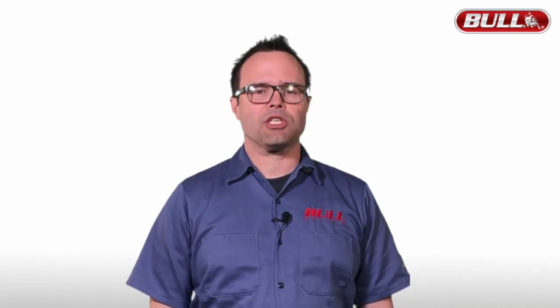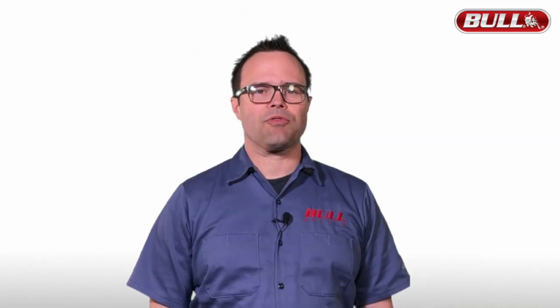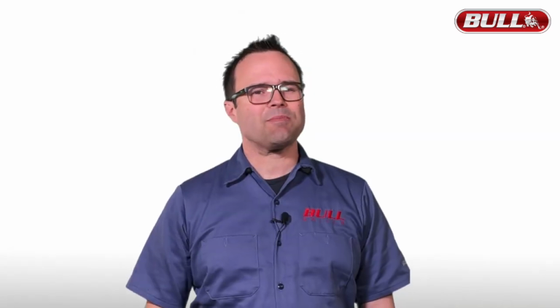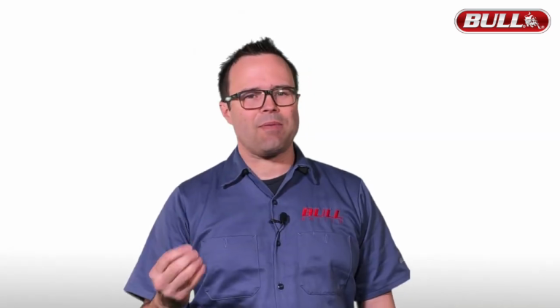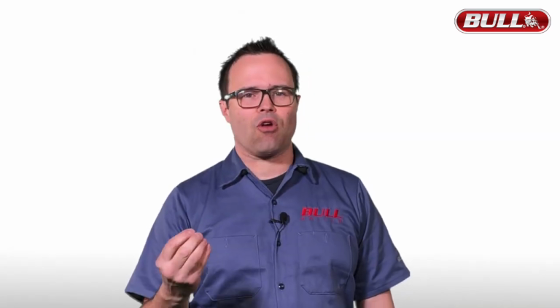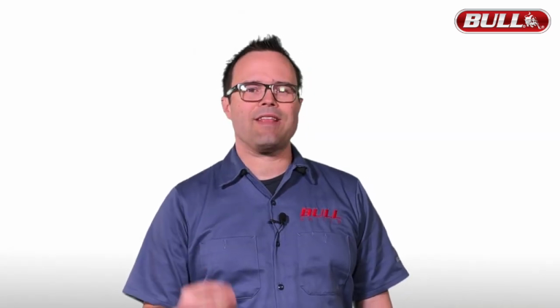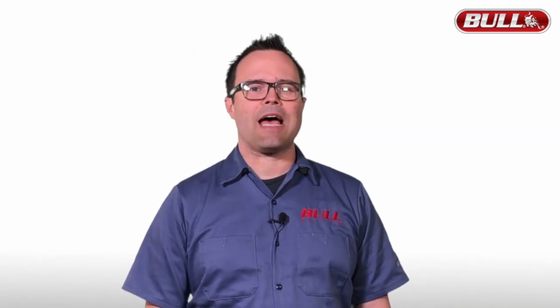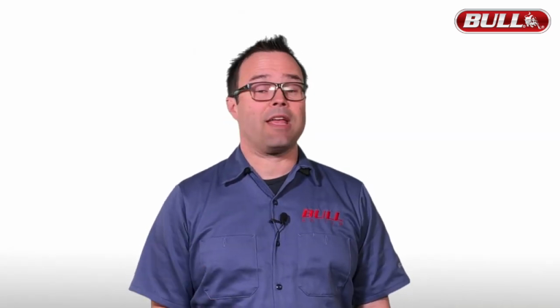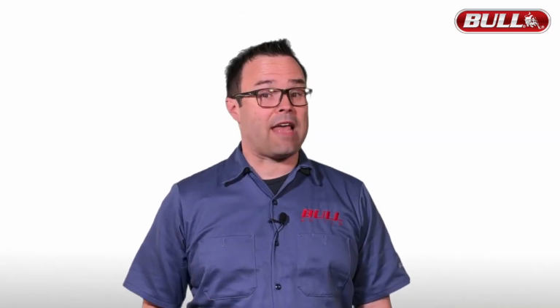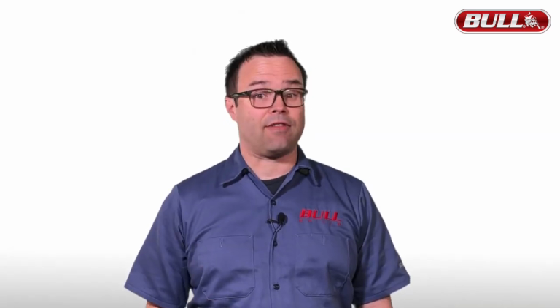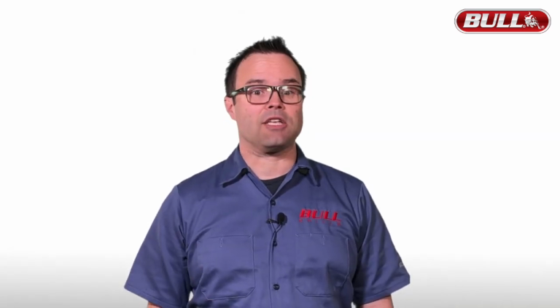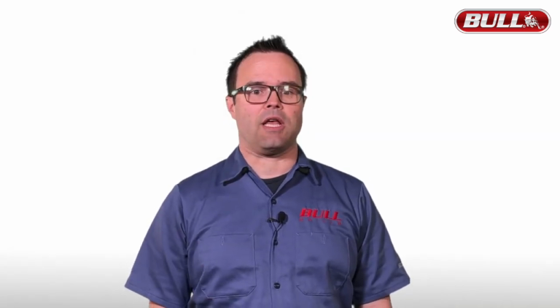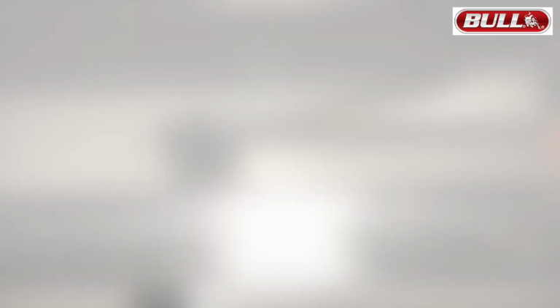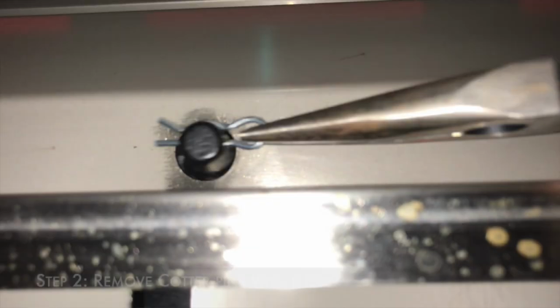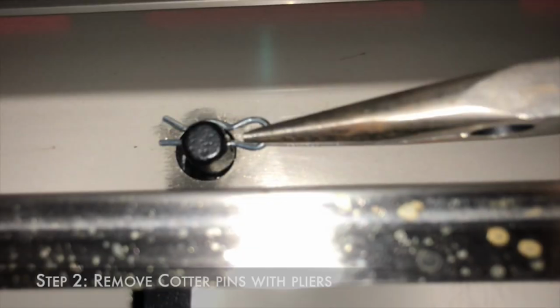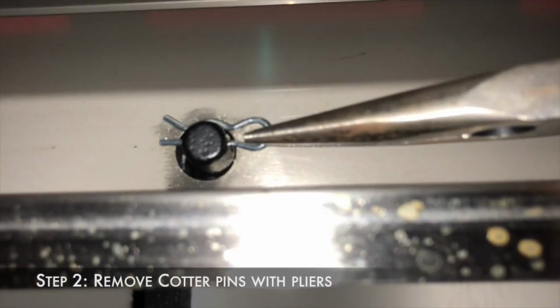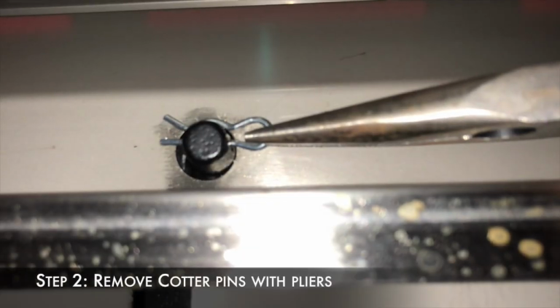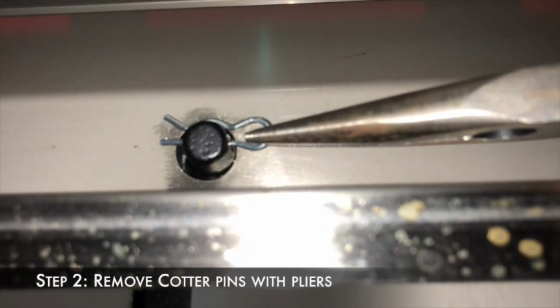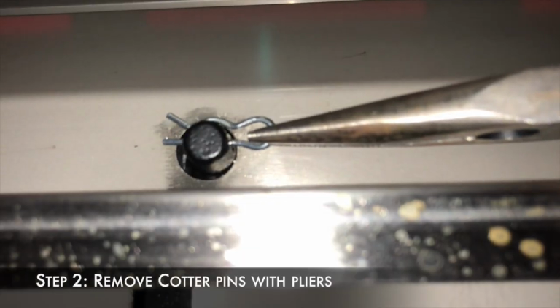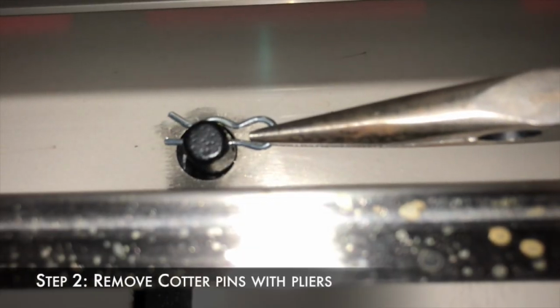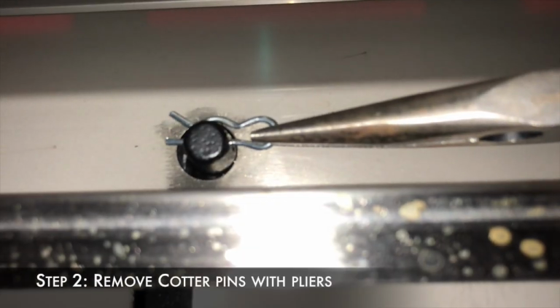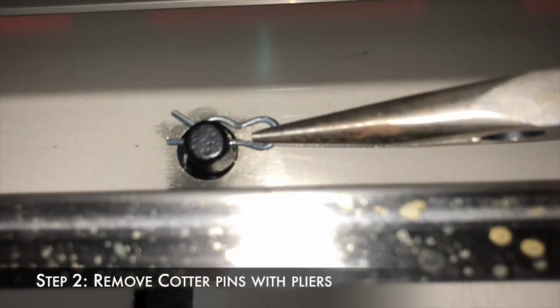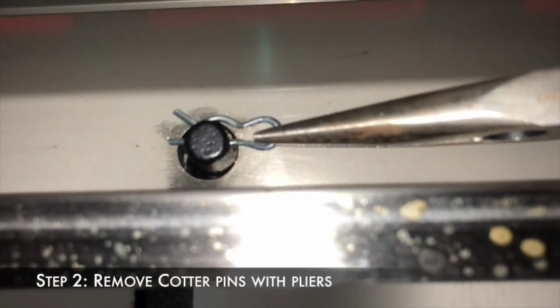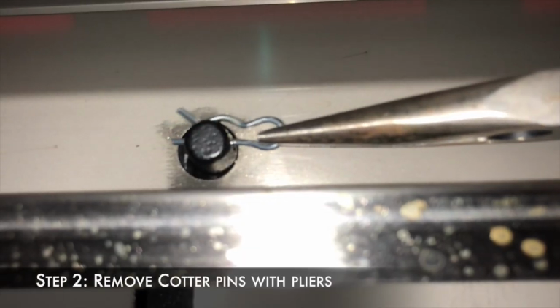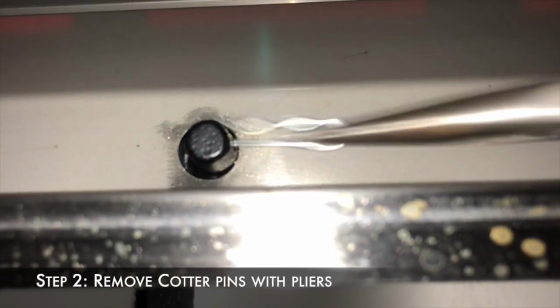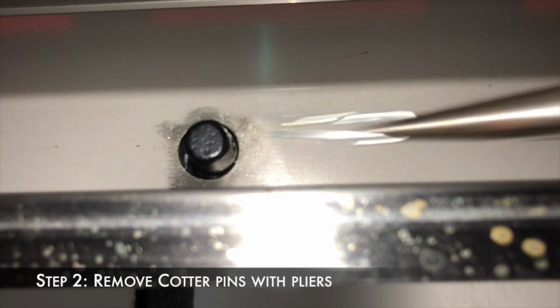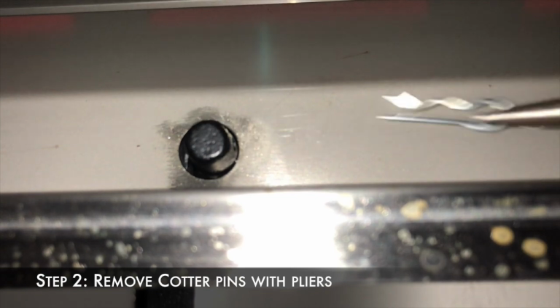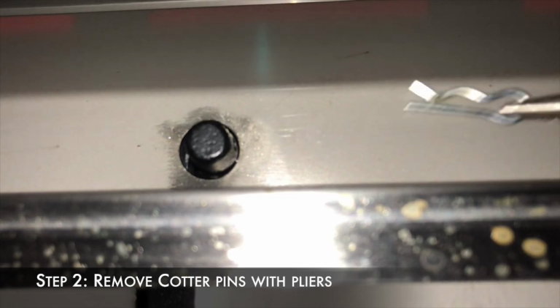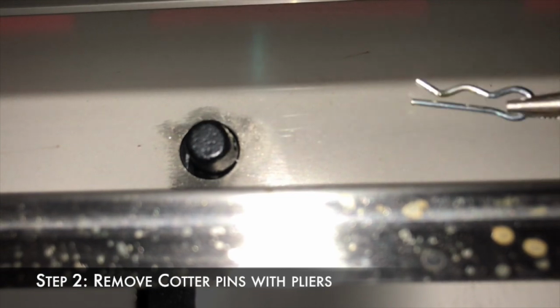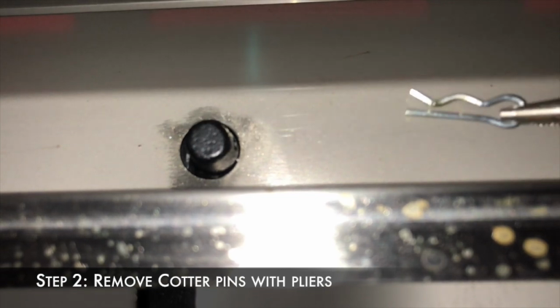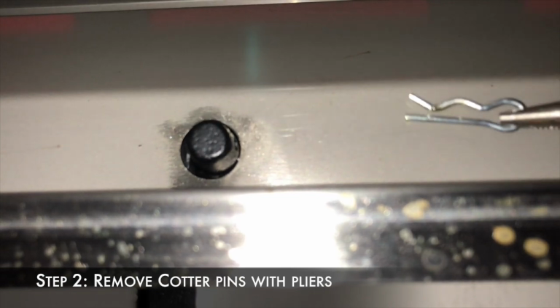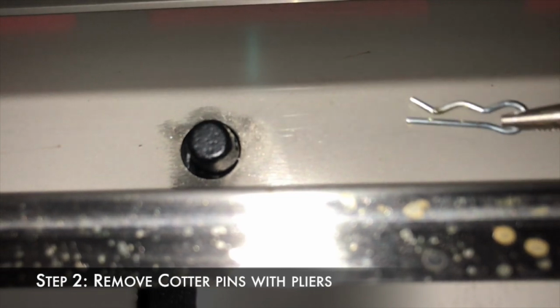Also, this may be a great time to get that flashlight. Once you locate the cotter pins you can simply remove them with a pair of pliers.